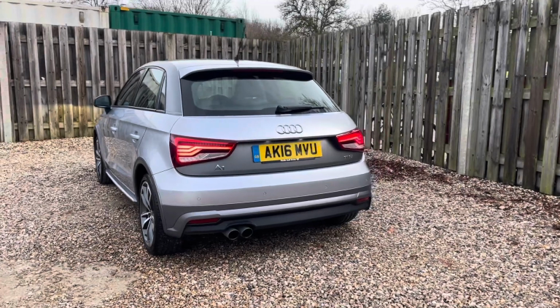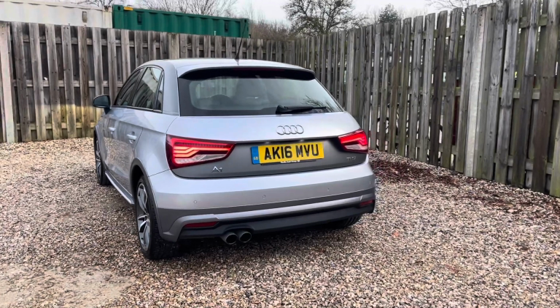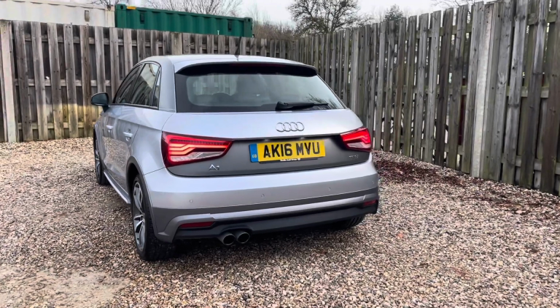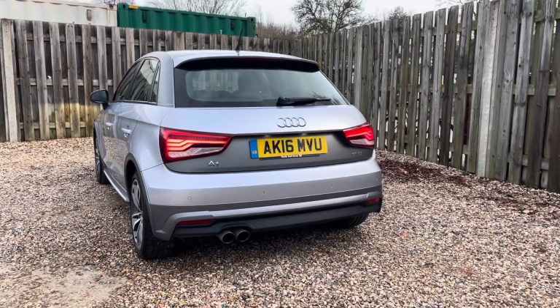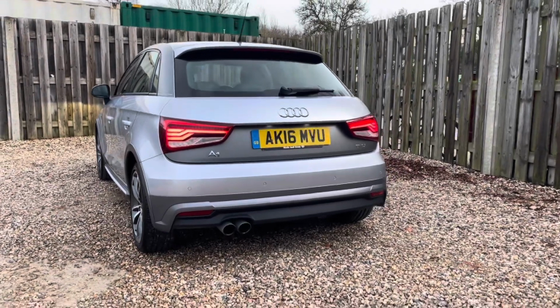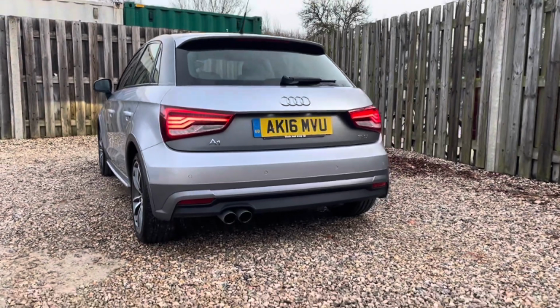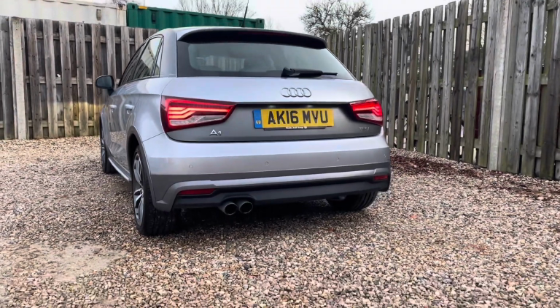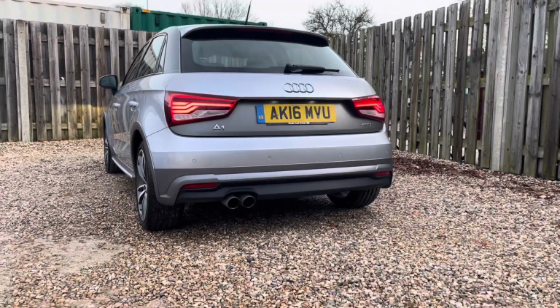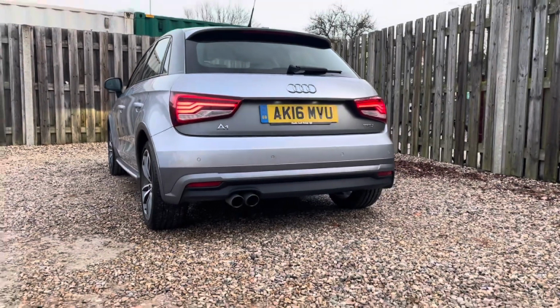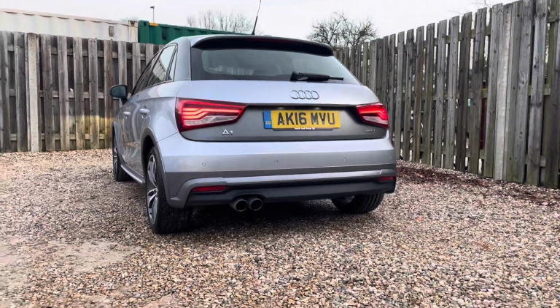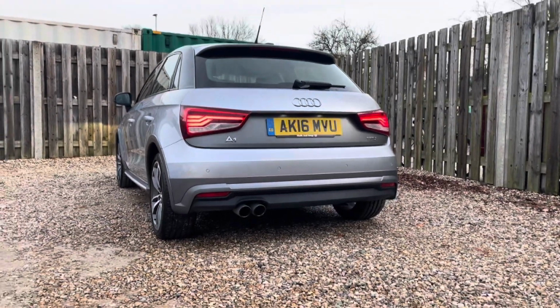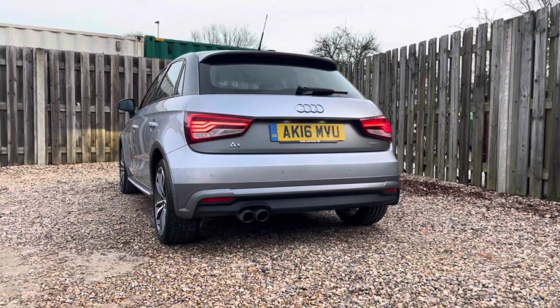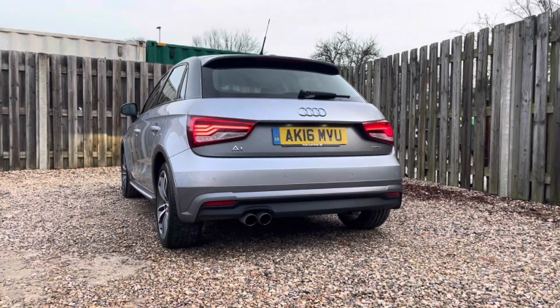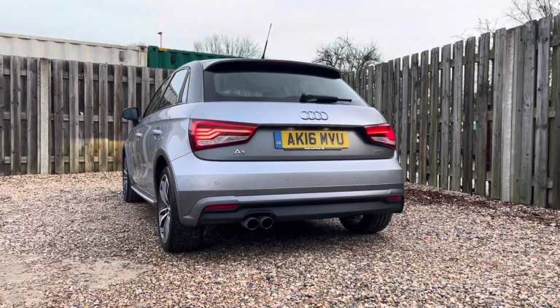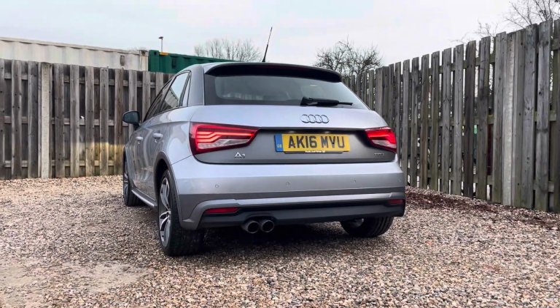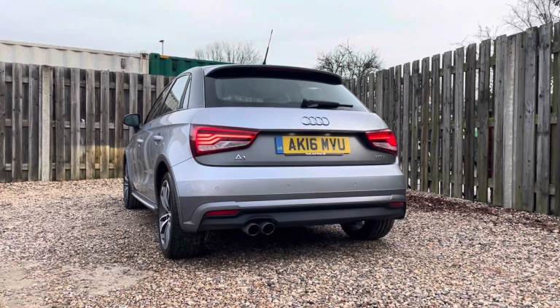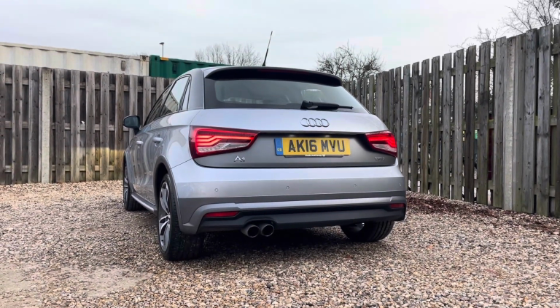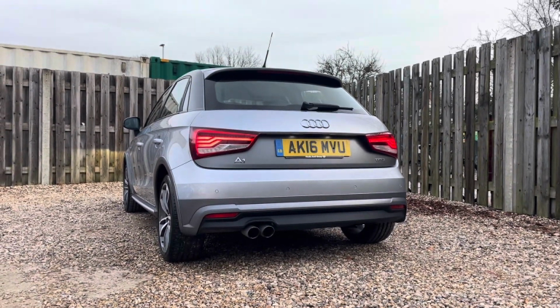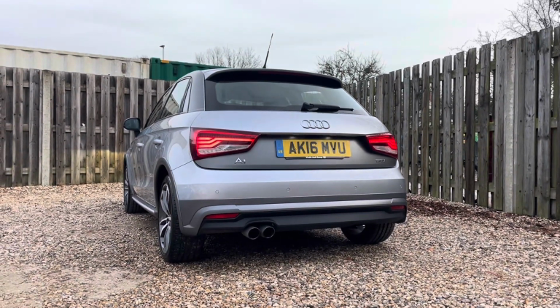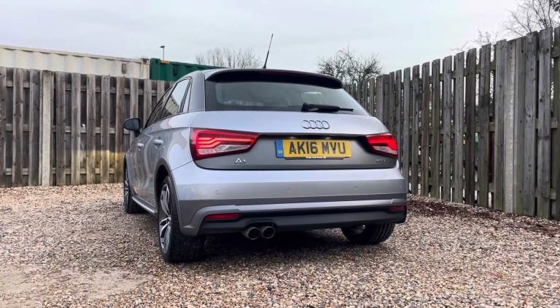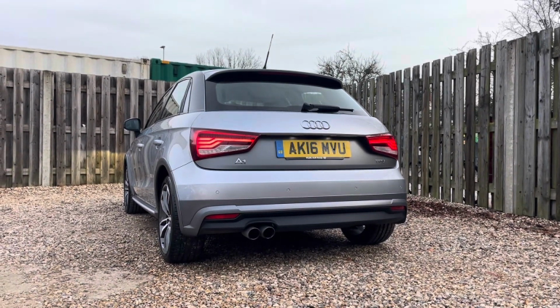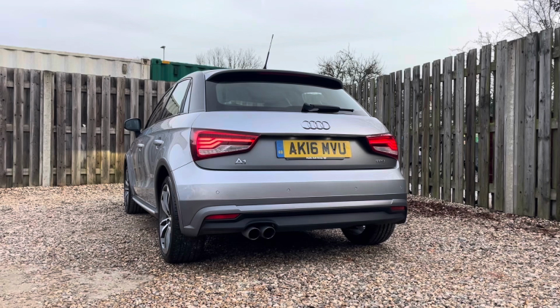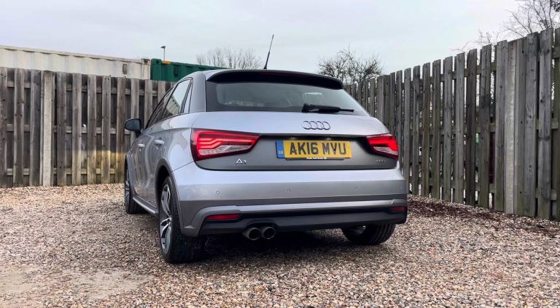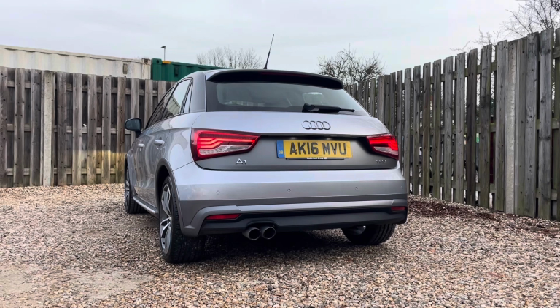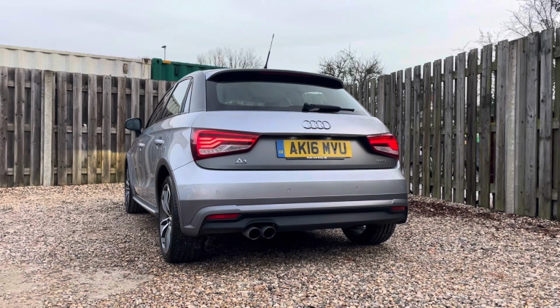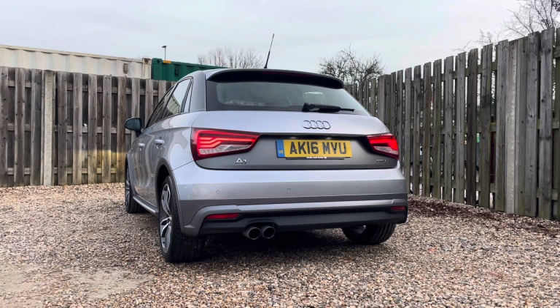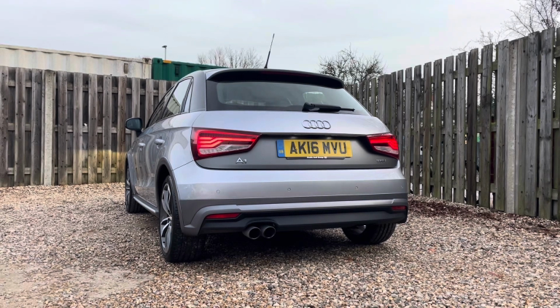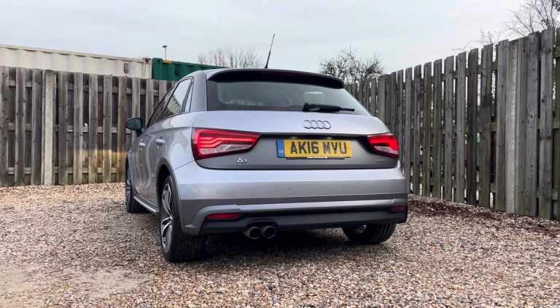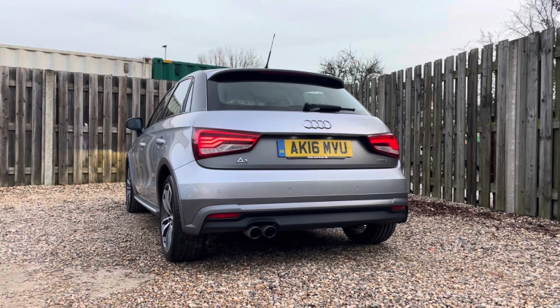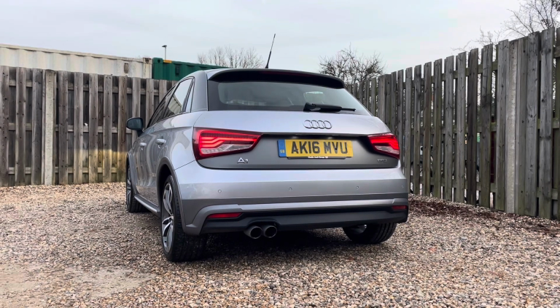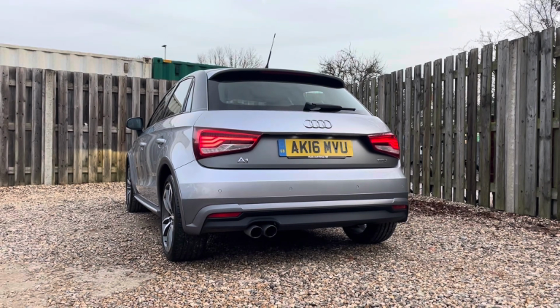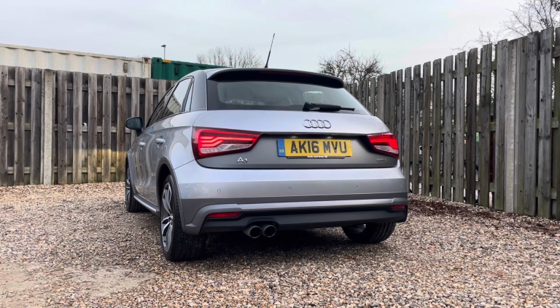In the rear, this A1 does offer you discreetly integrated rear parking sensors which can be easily activated by engaging the reverse gear.